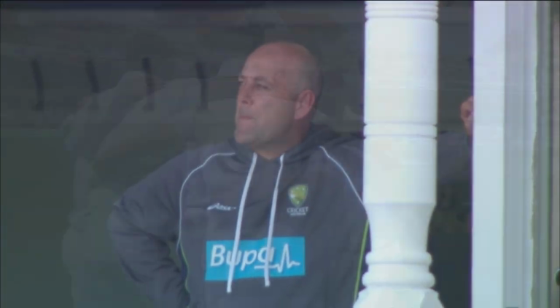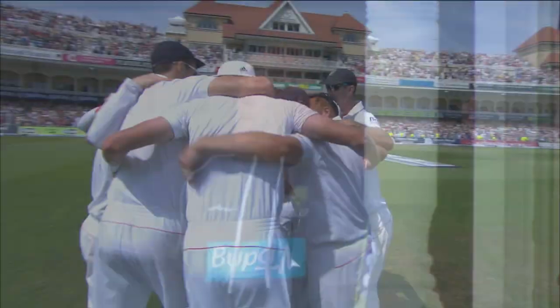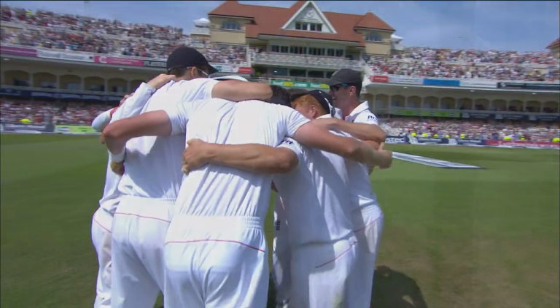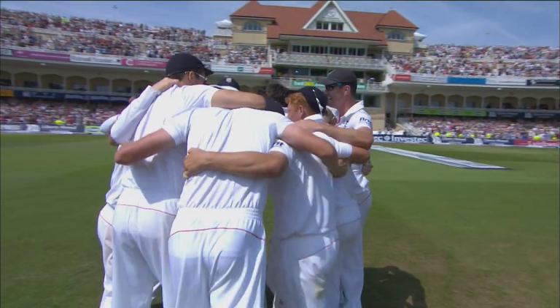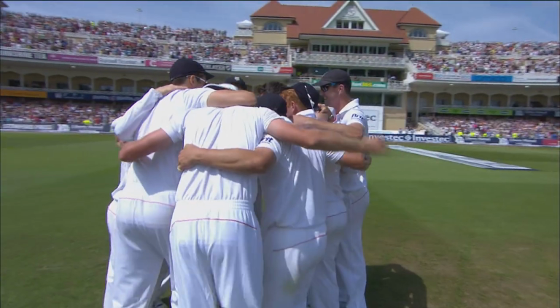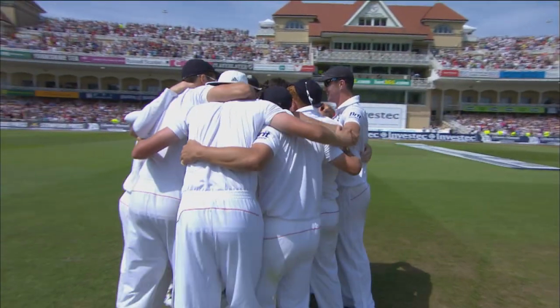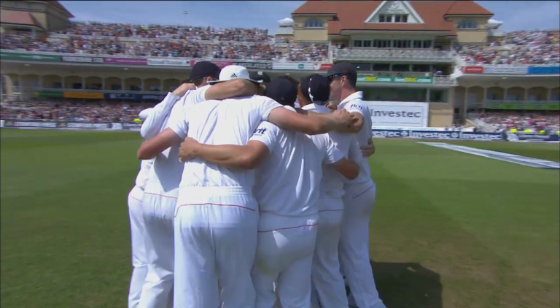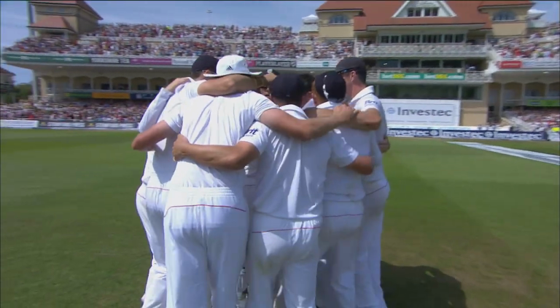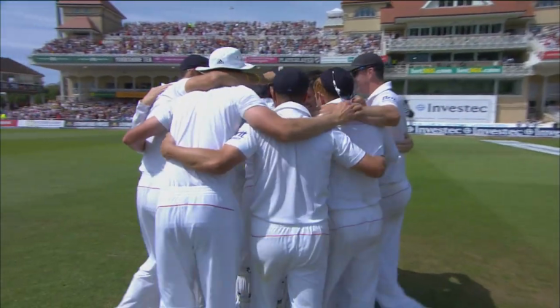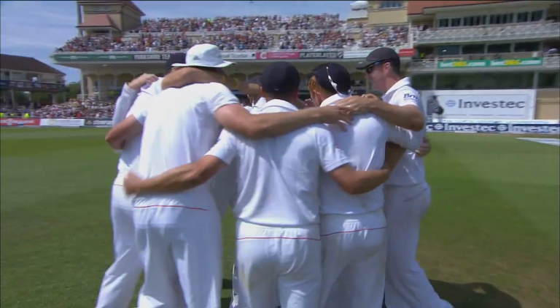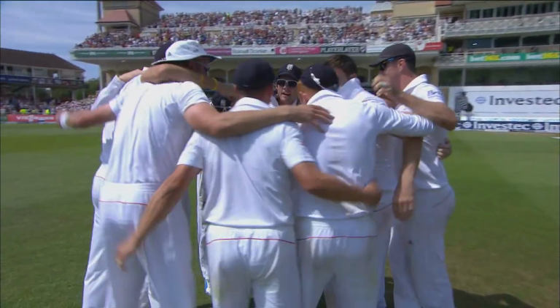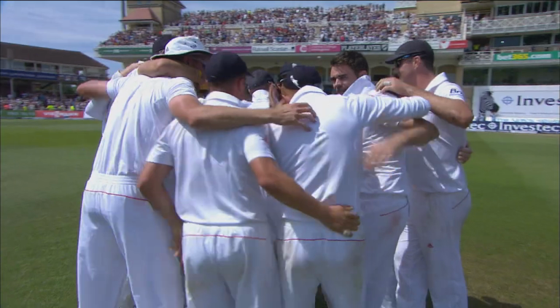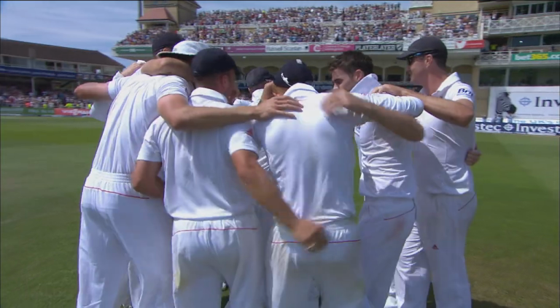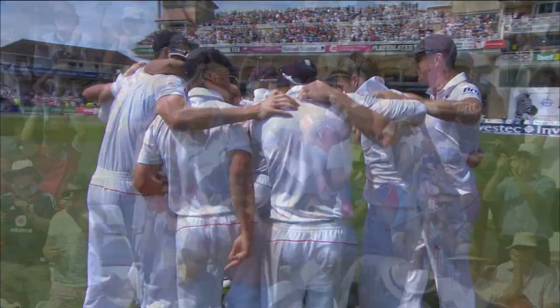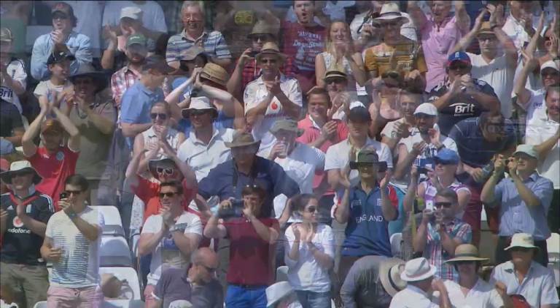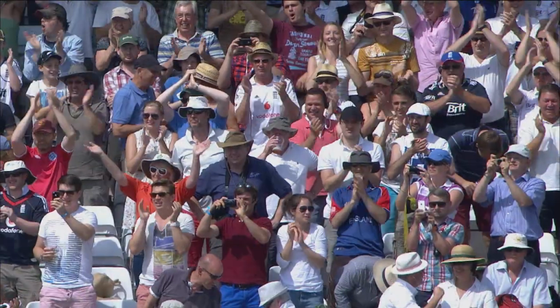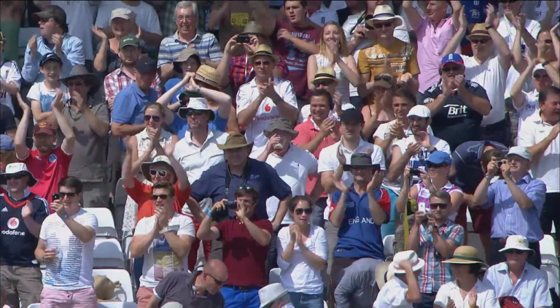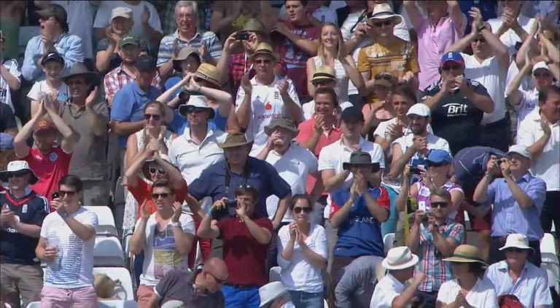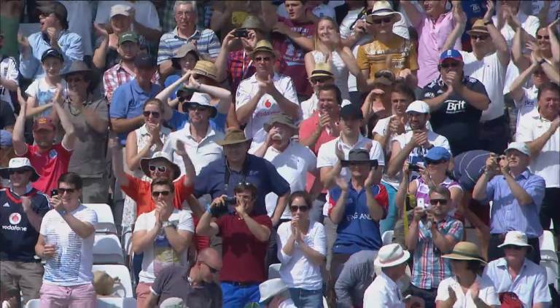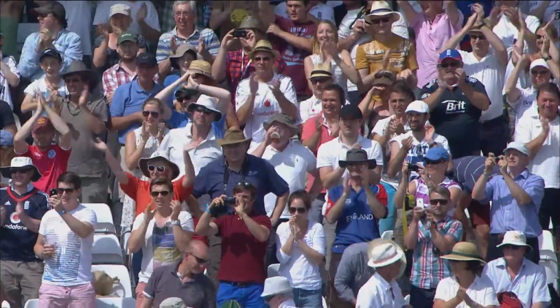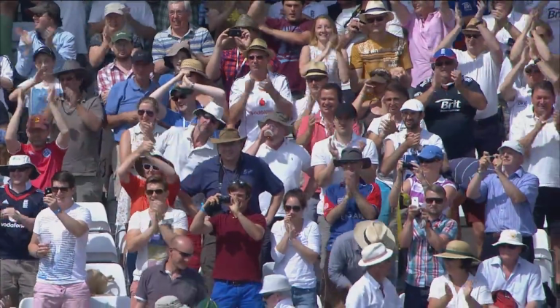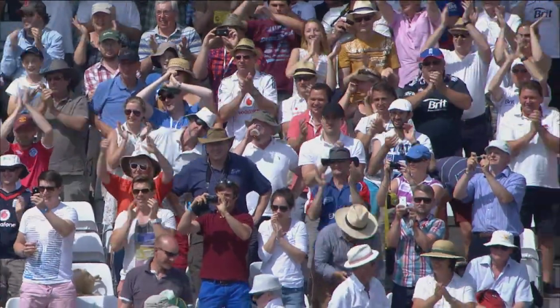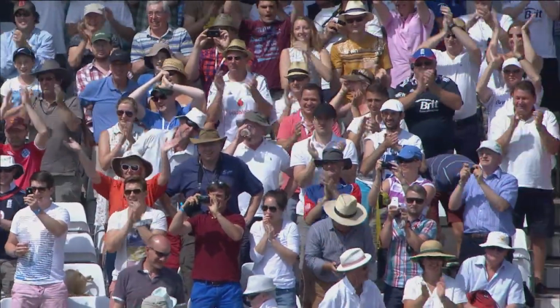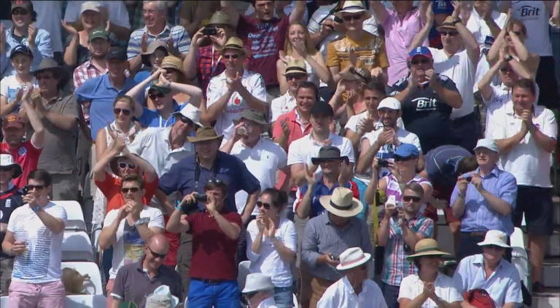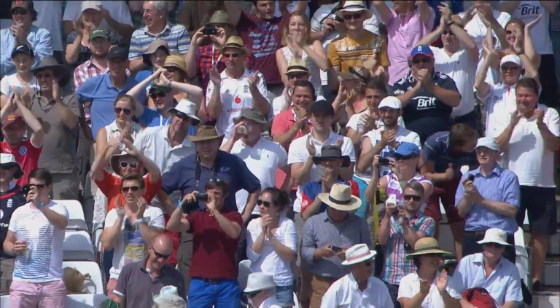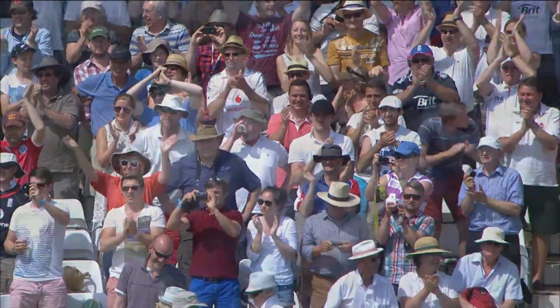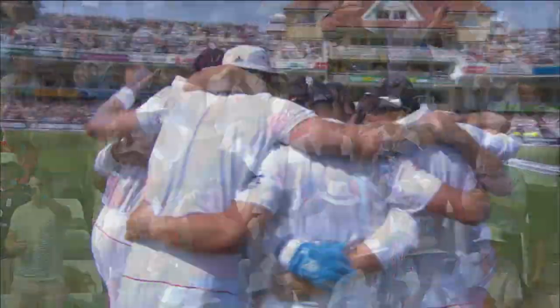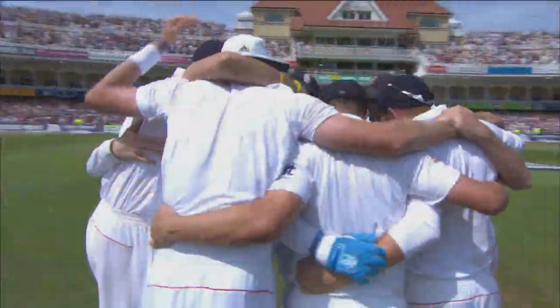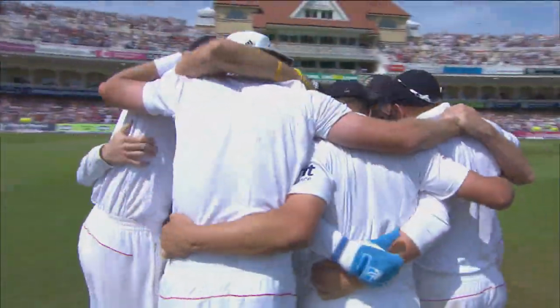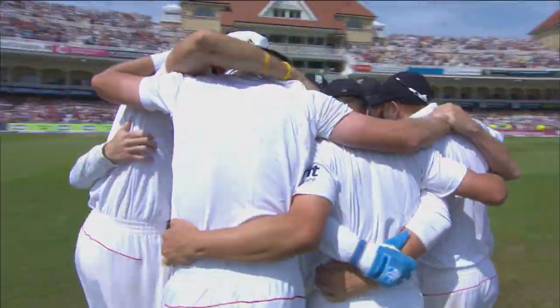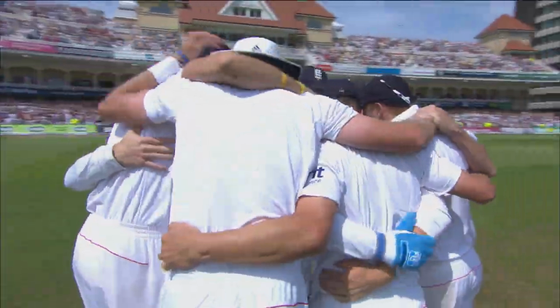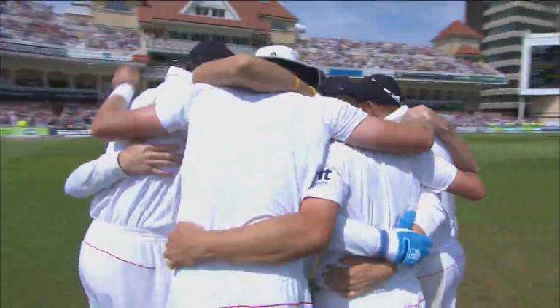What an extraordinary game of cricket. And what relief for the England team and the supporters.